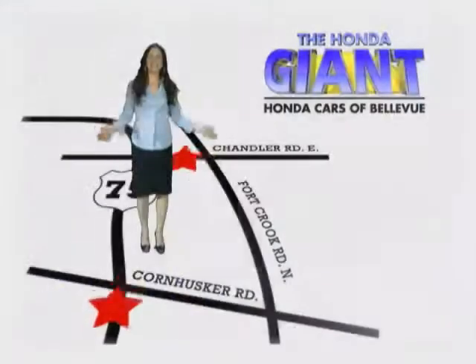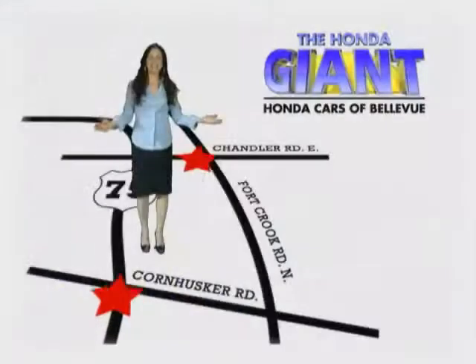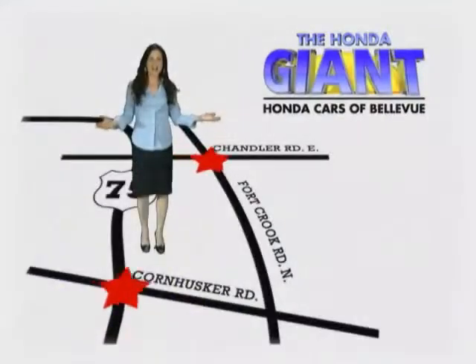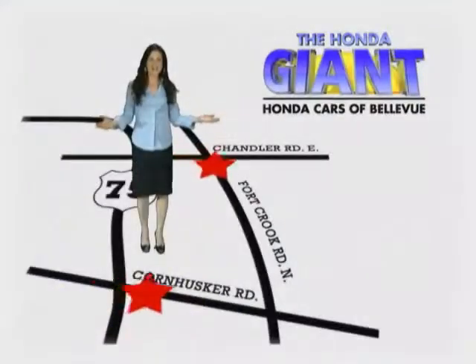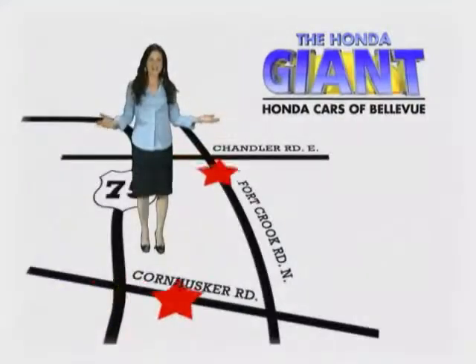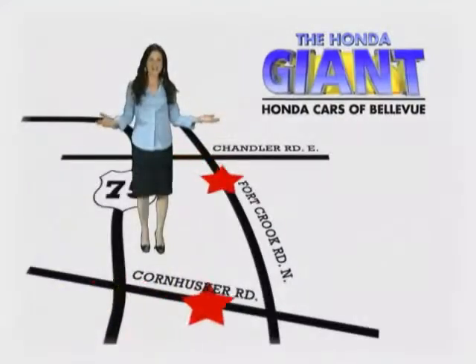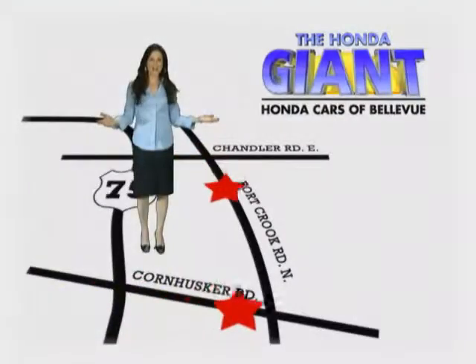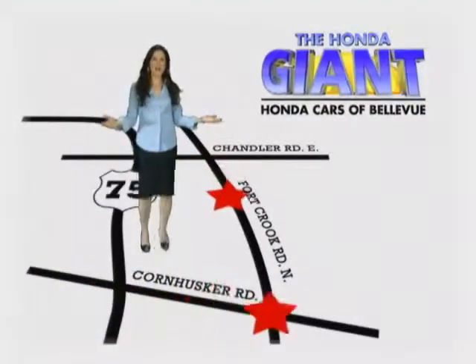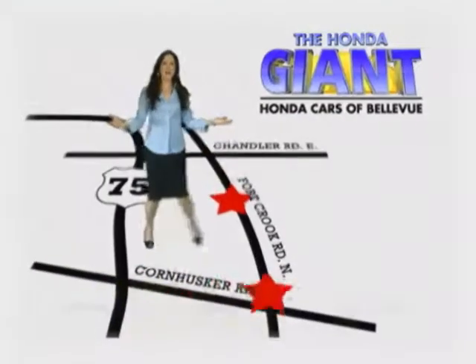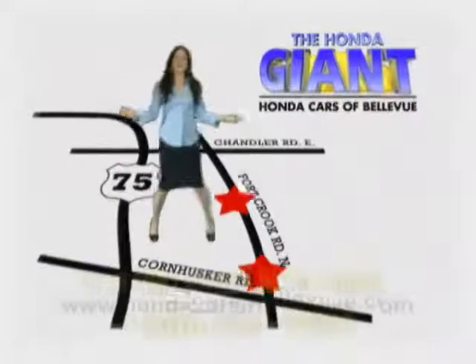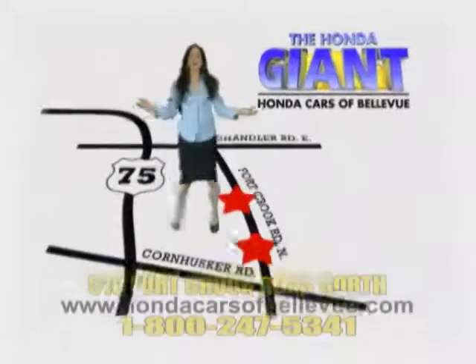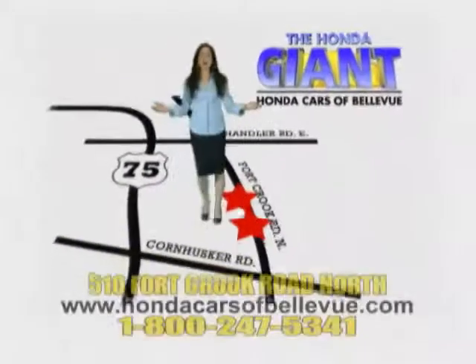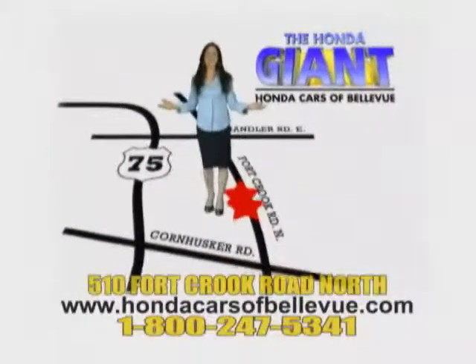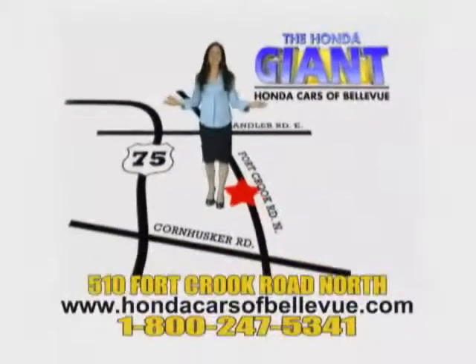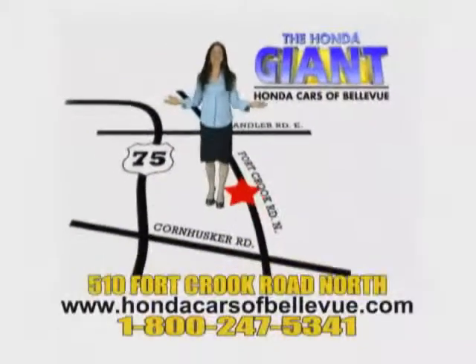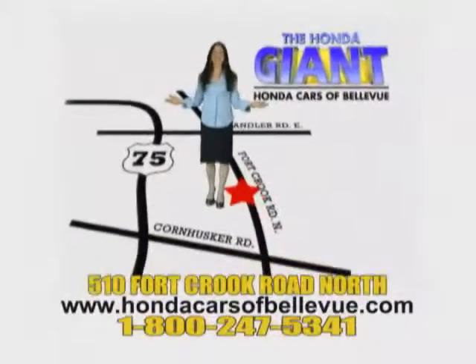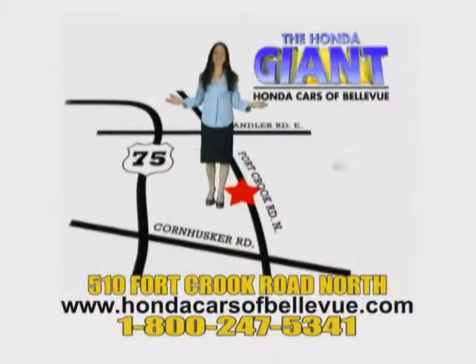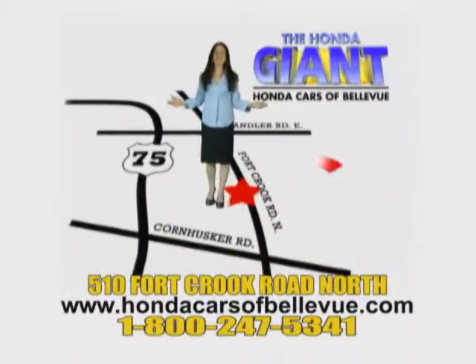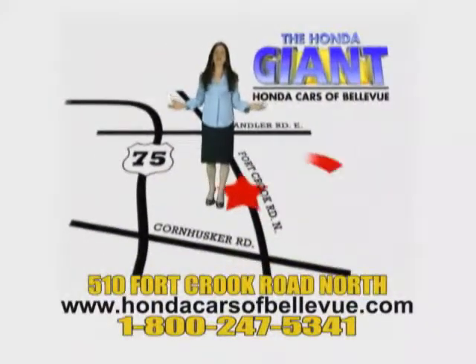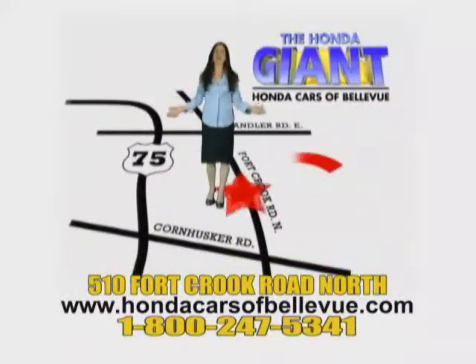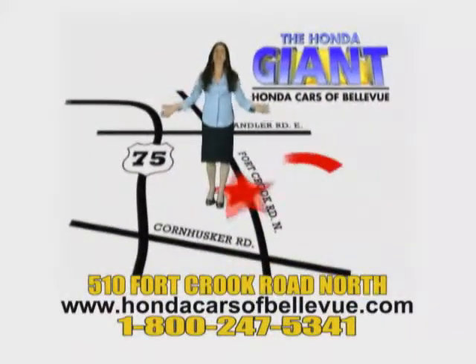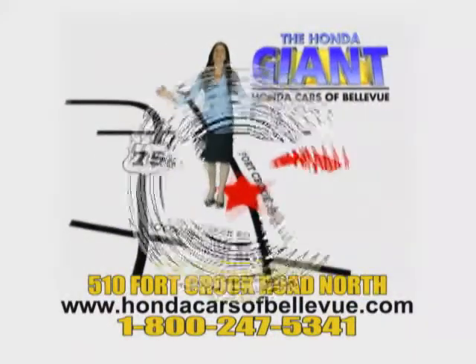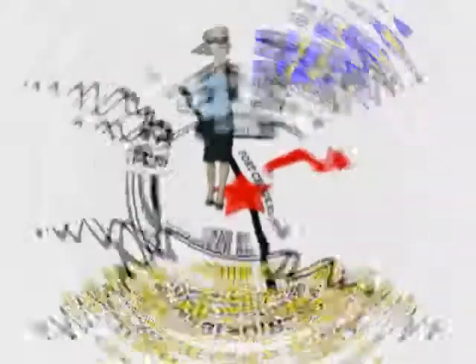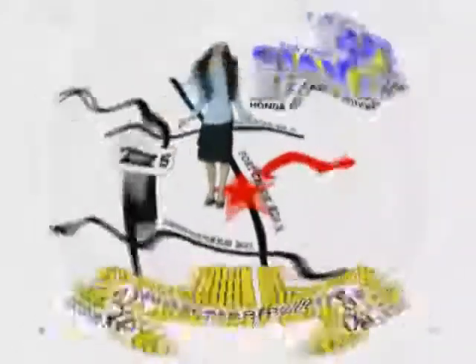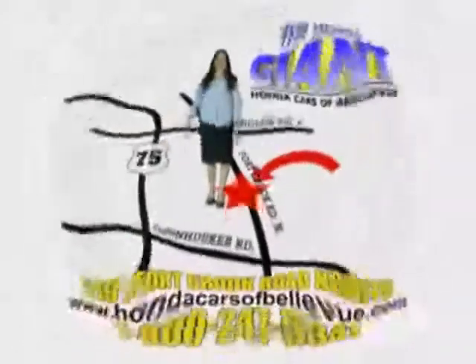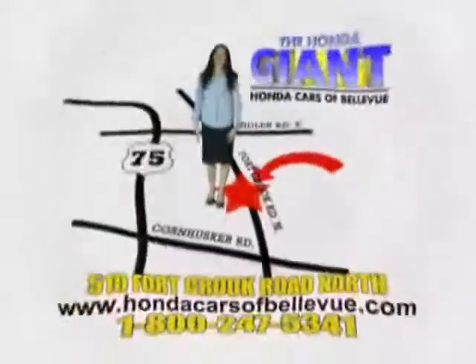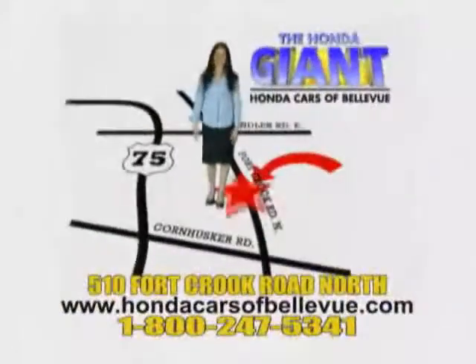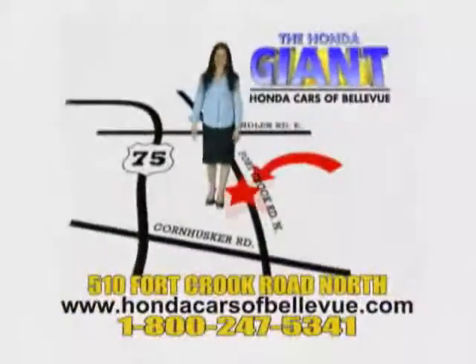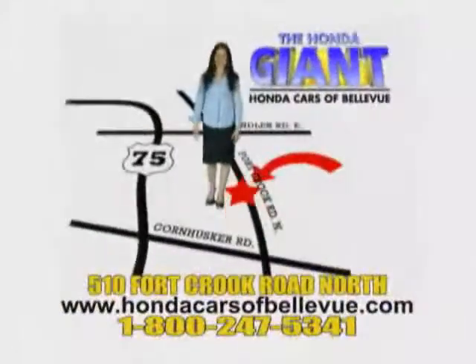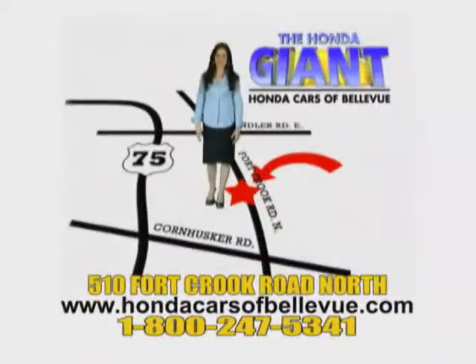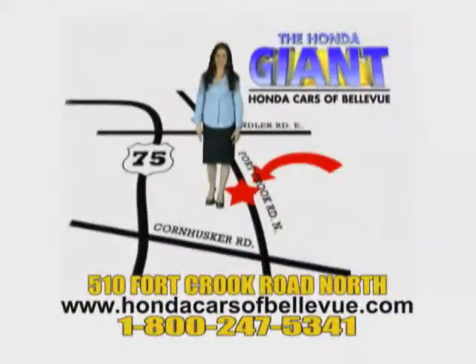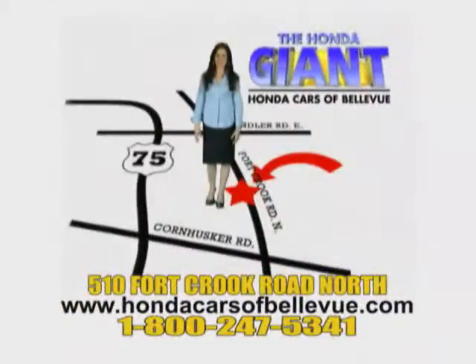Honda Cars of Bellevue, one small step off Kennedy Freeway, one giant Honda savings store.